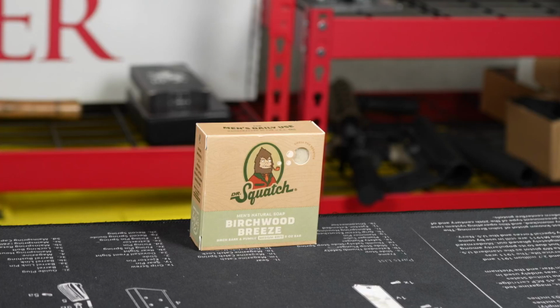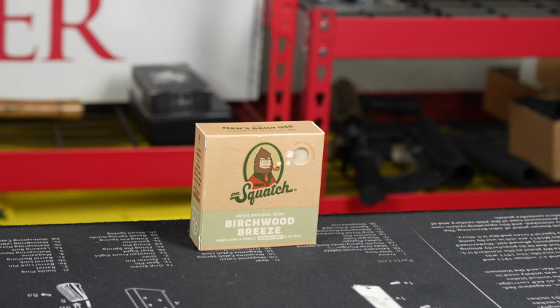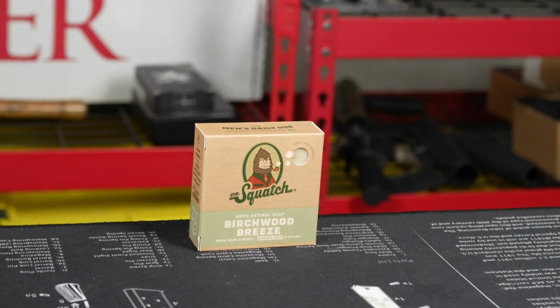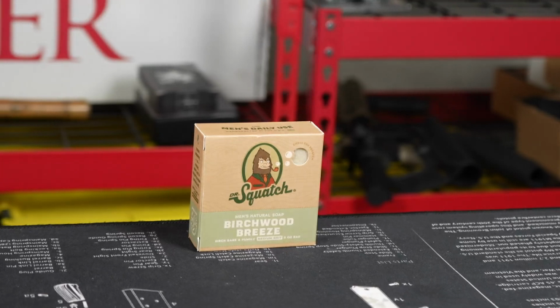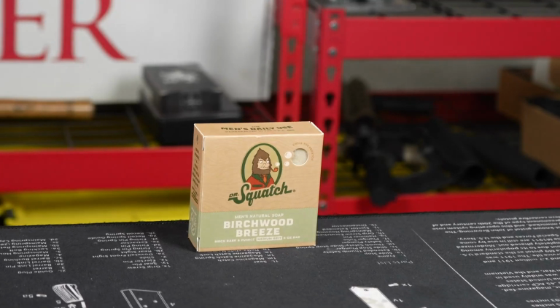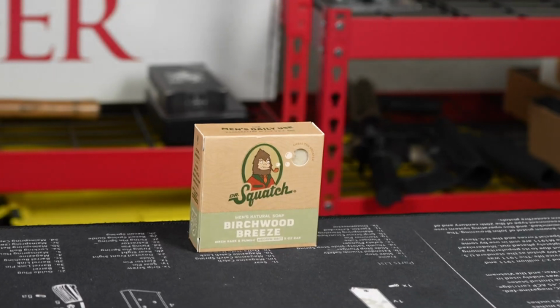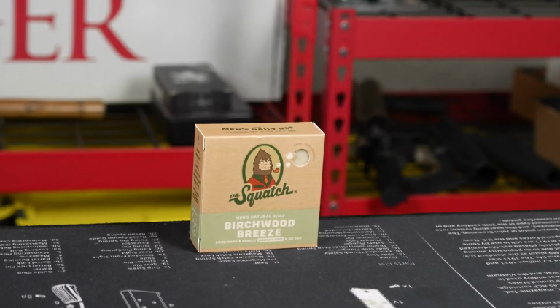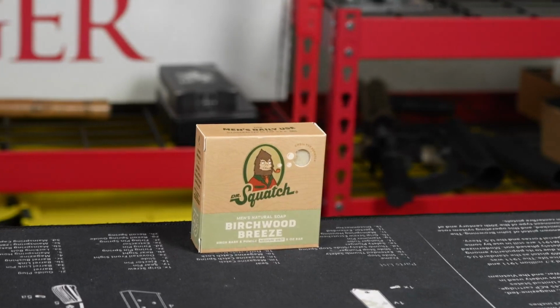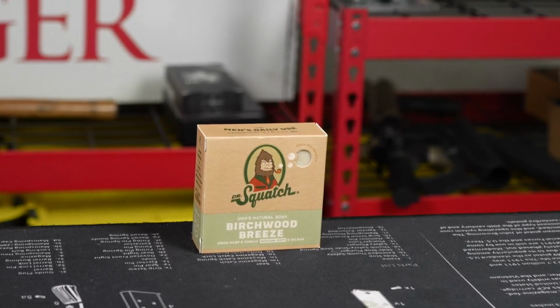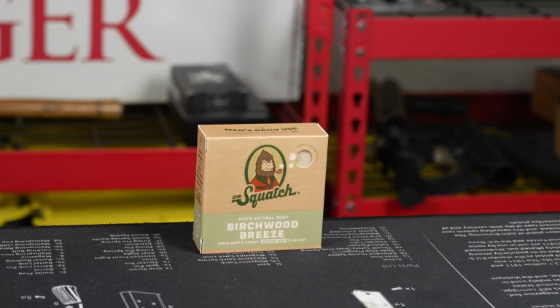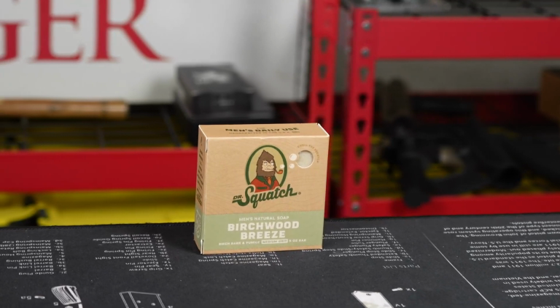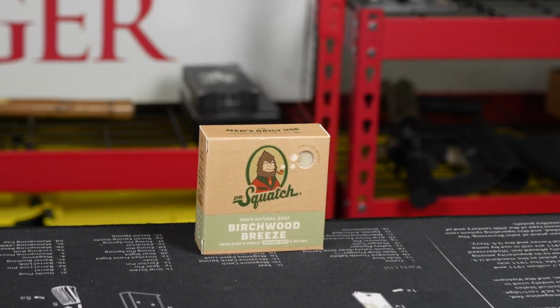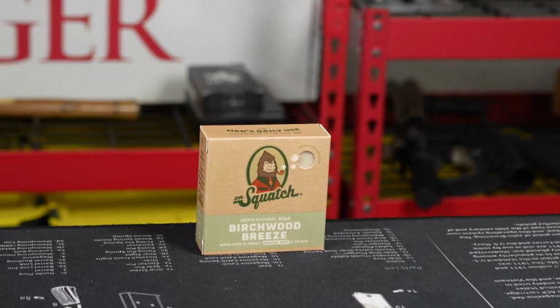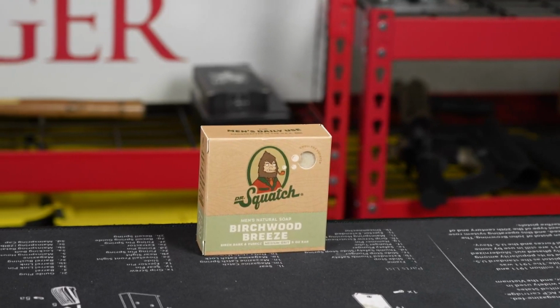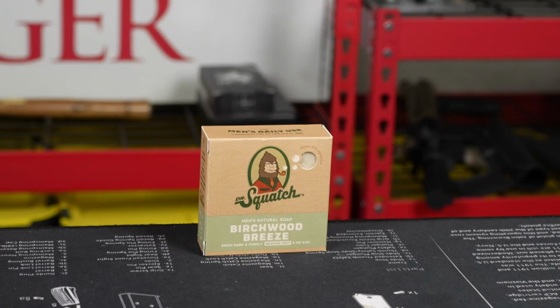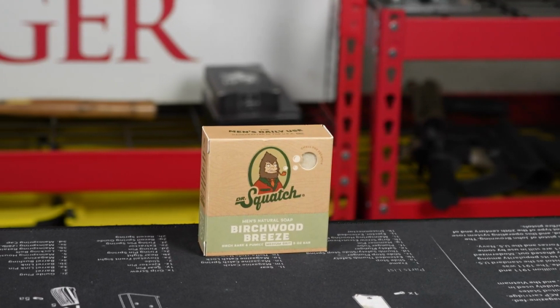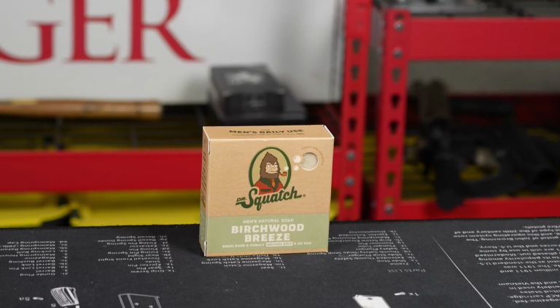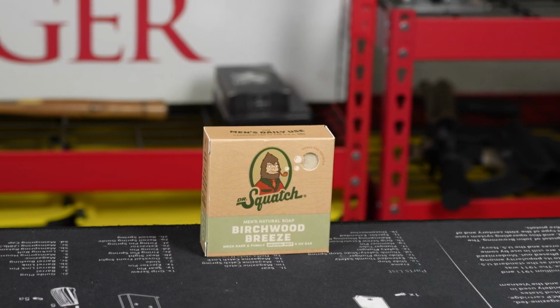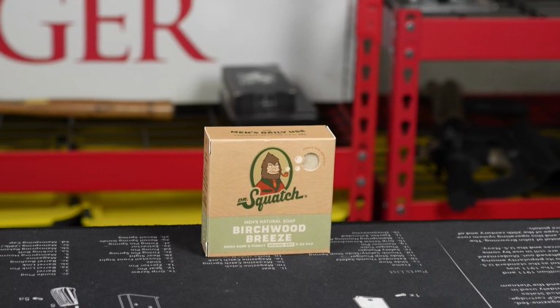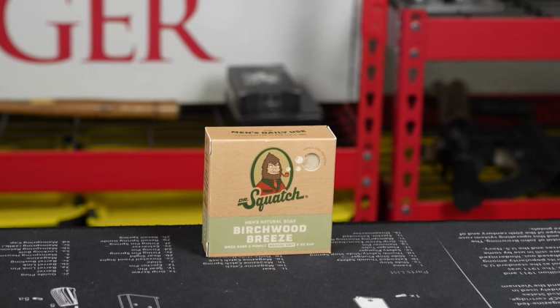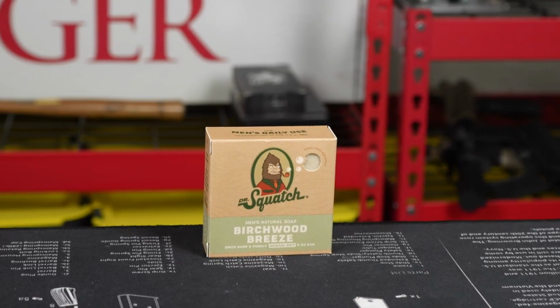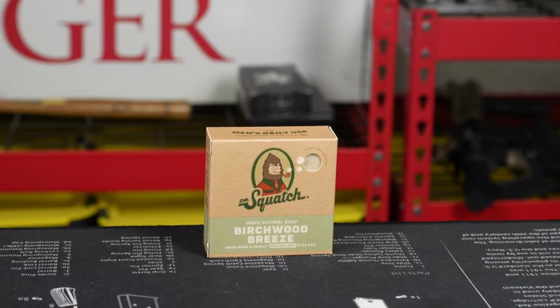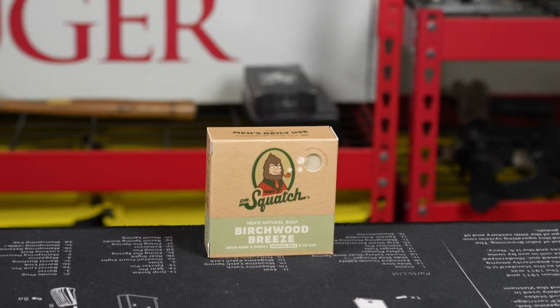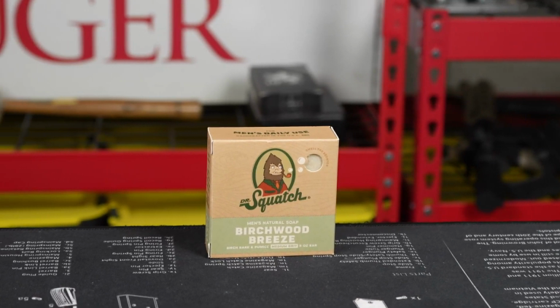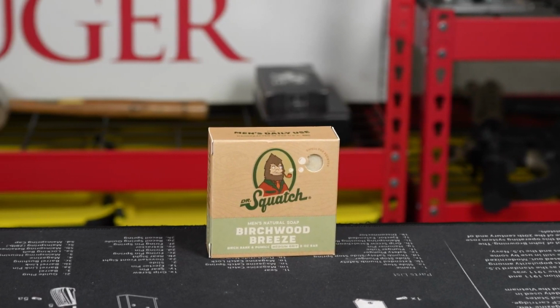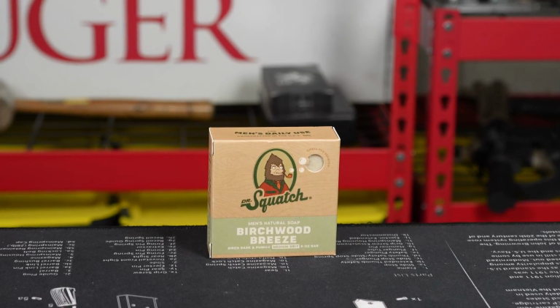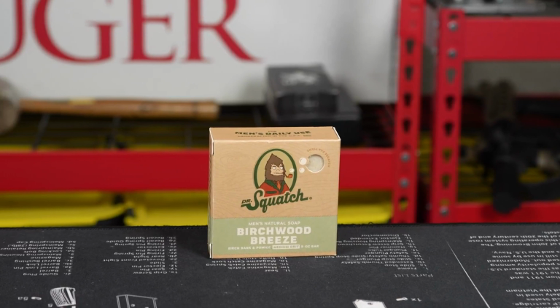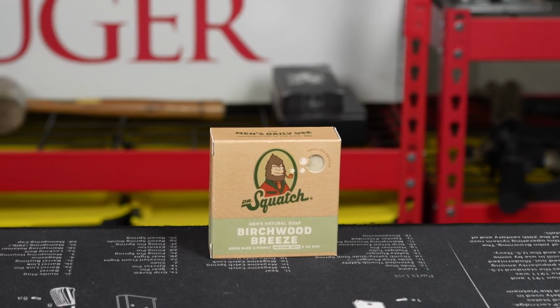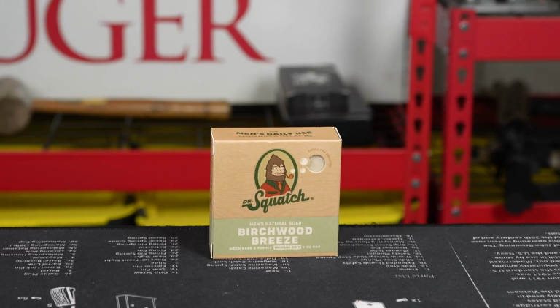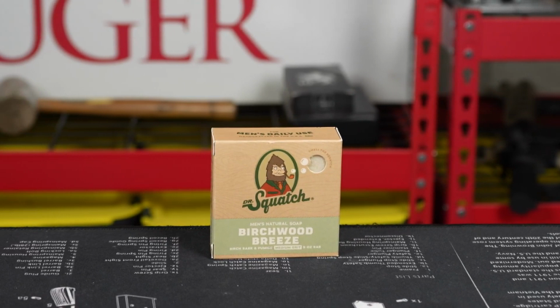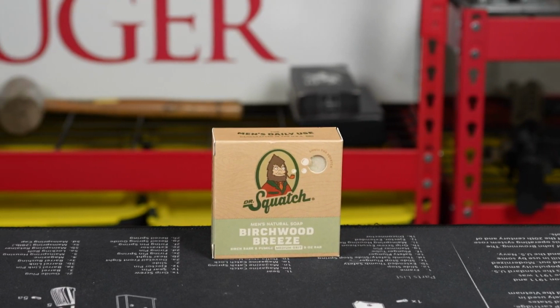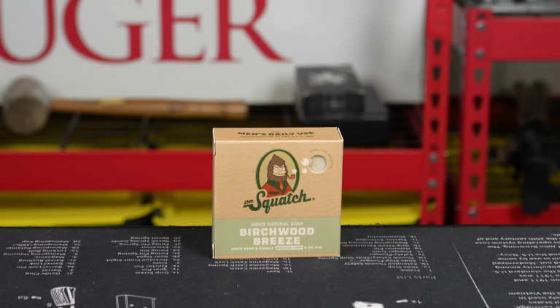If you want to smell good, feel clean, and not put anything too harsh on your body, take a look at the Dr. Squatch soap.